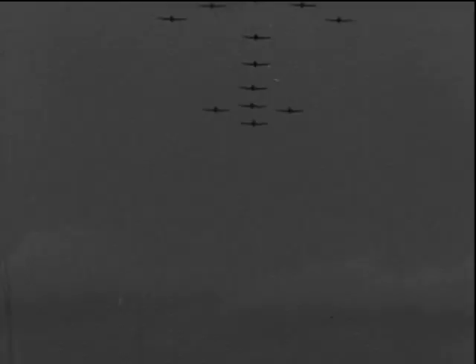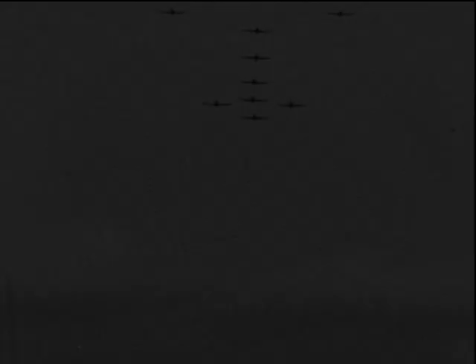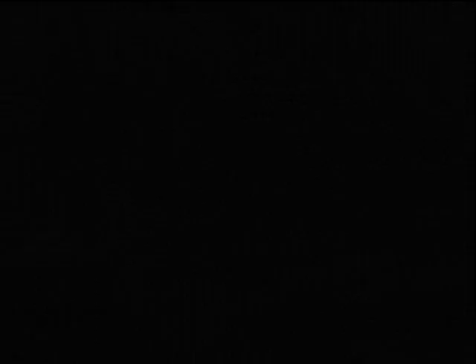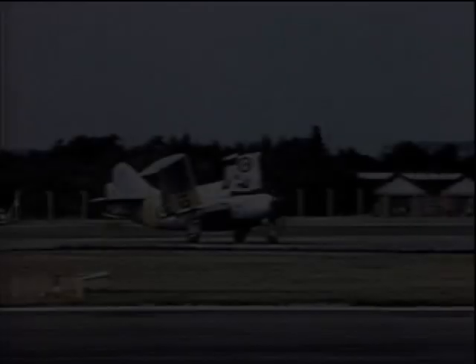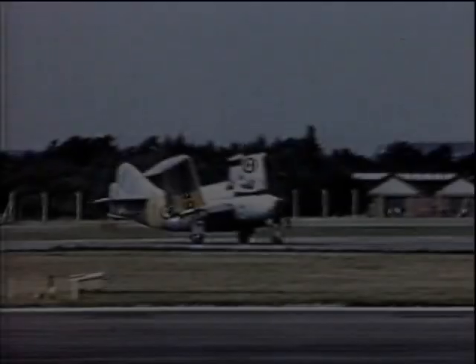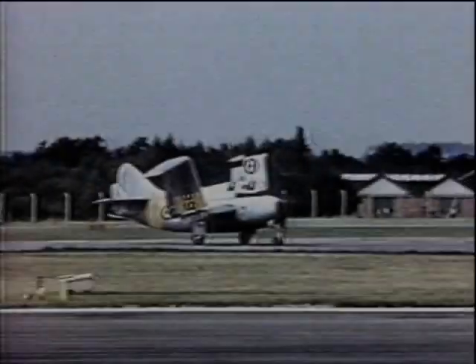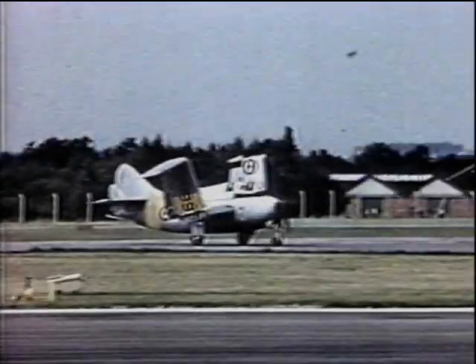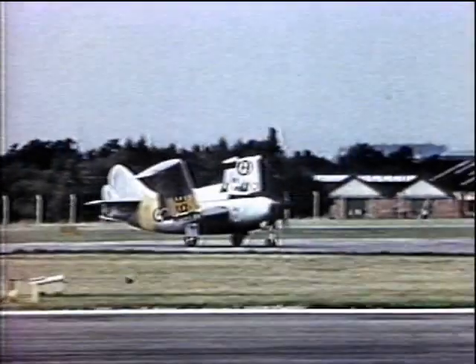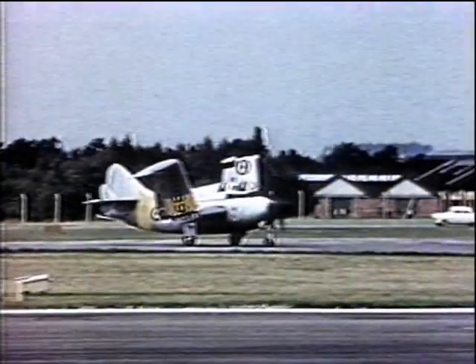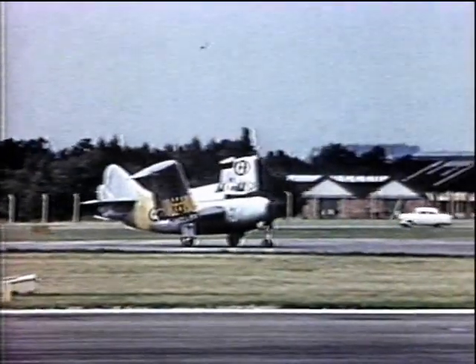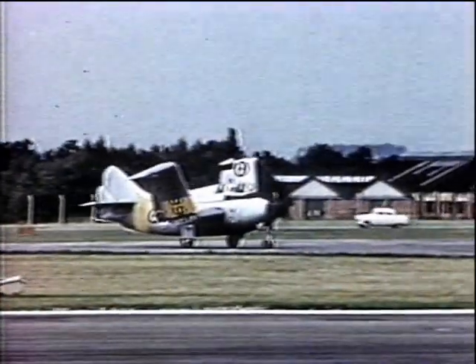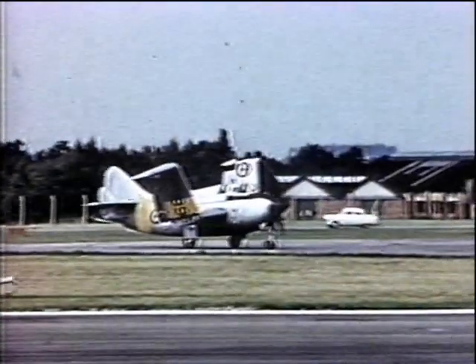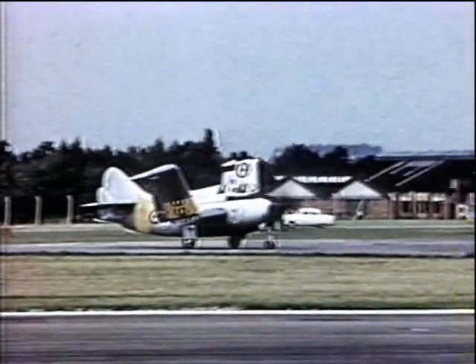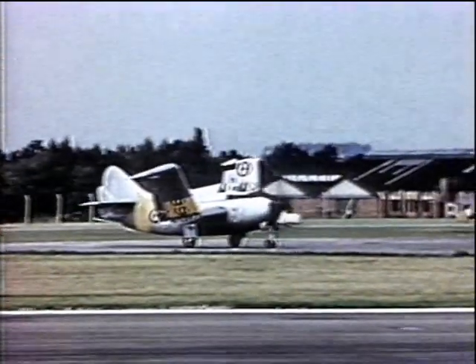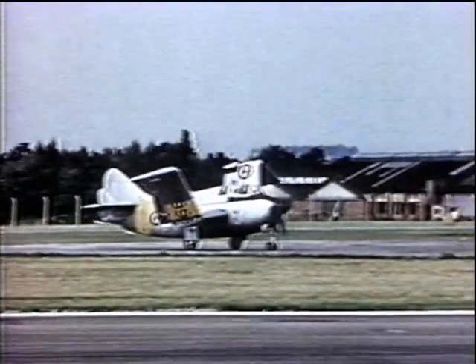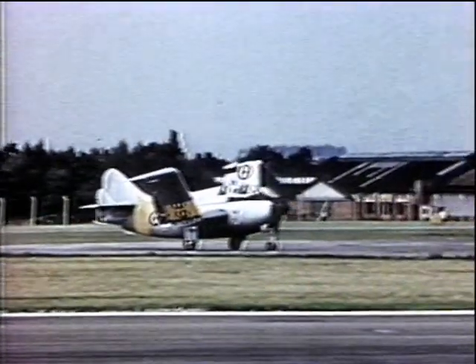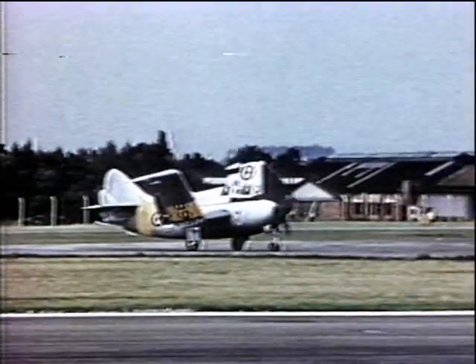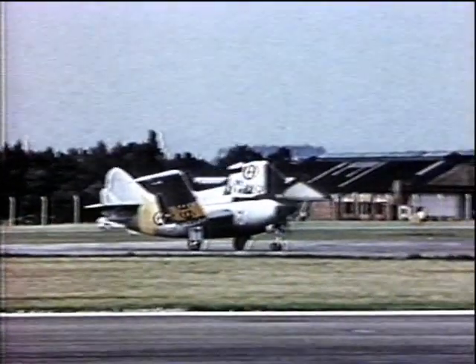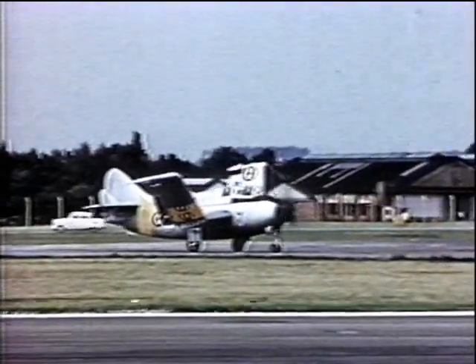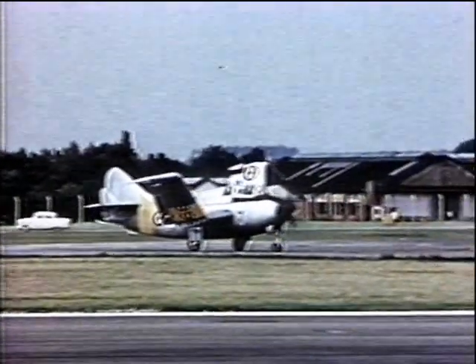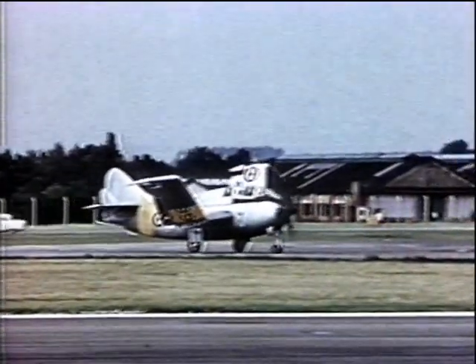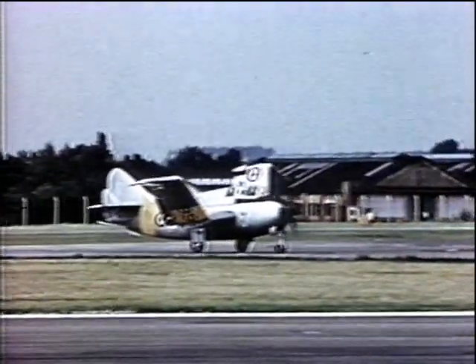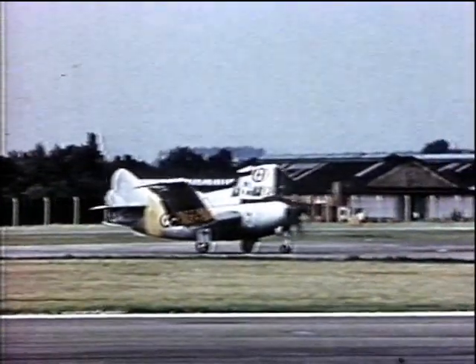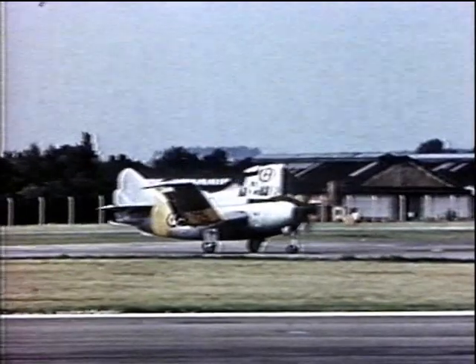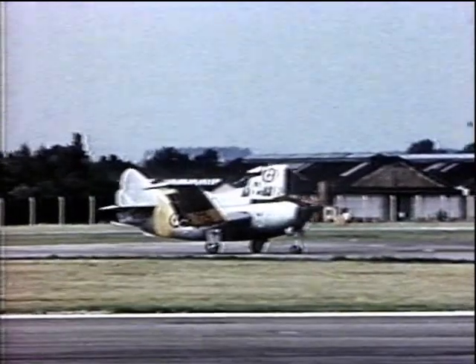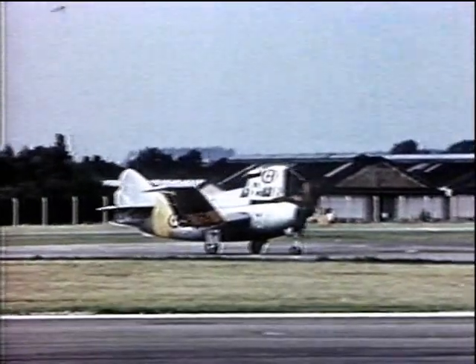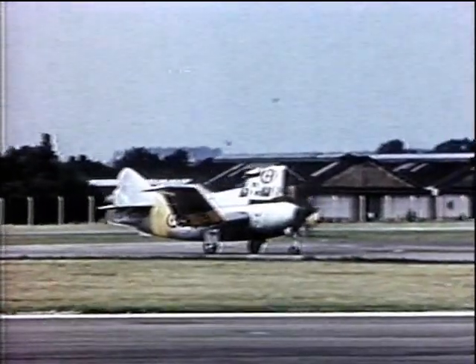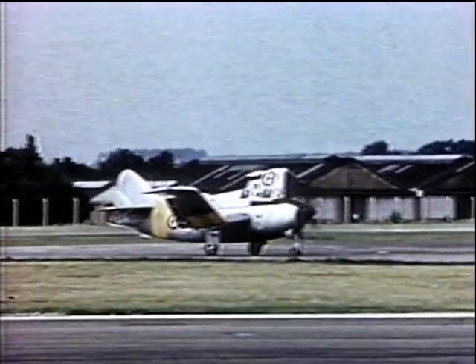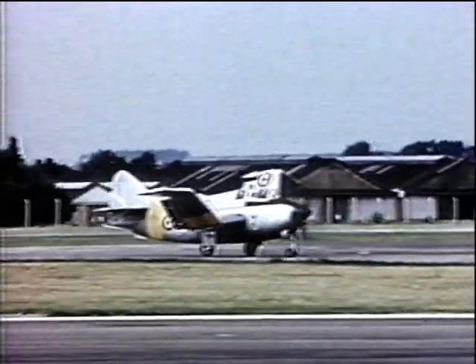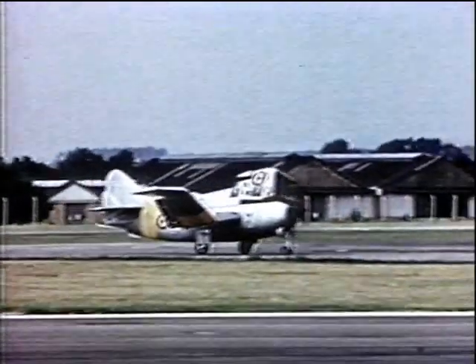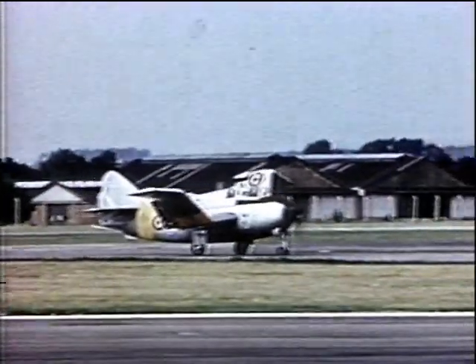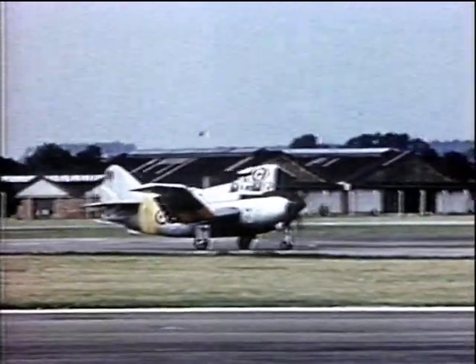The Fairey Gannet Mk5 of the Royal Navy, with Armstrong Siddeley double mamba turboprop engine.